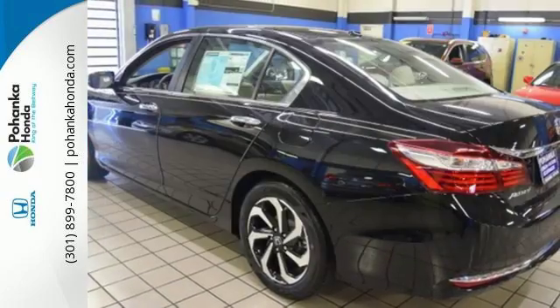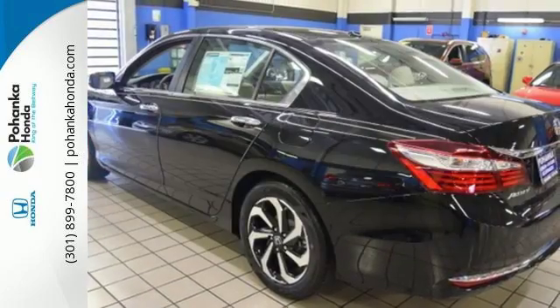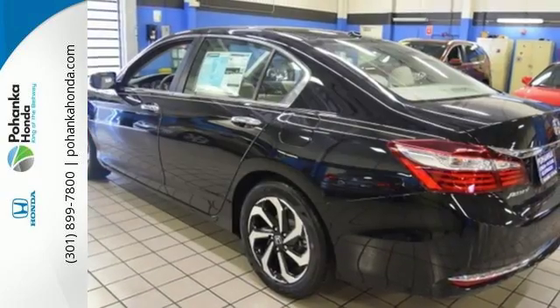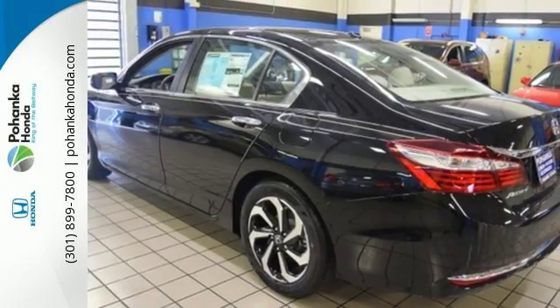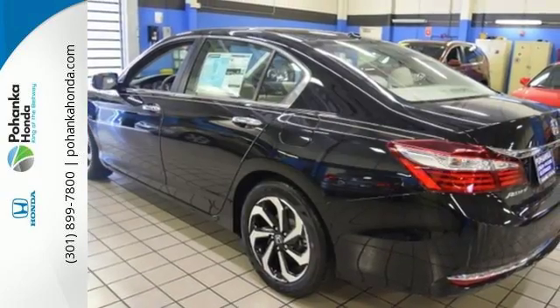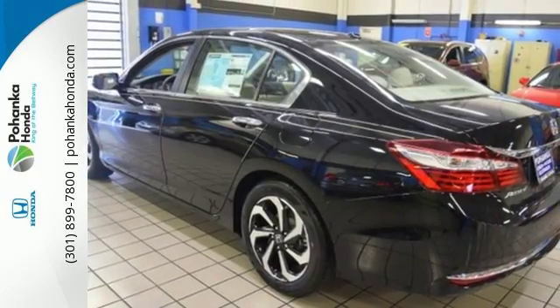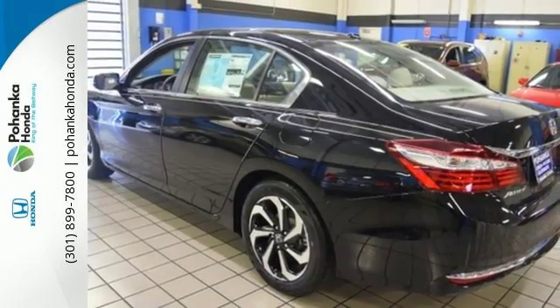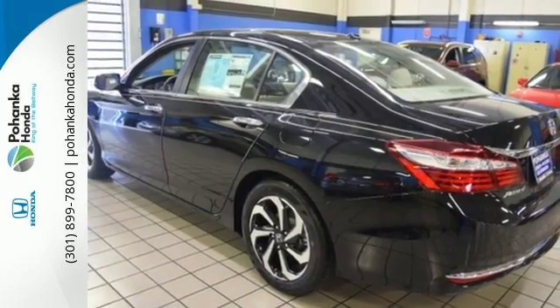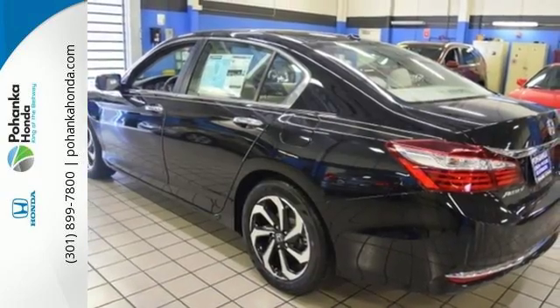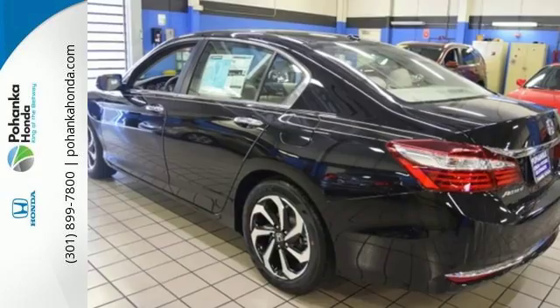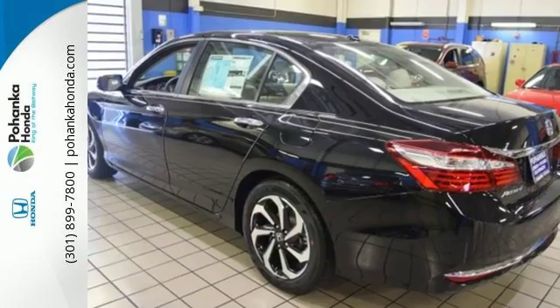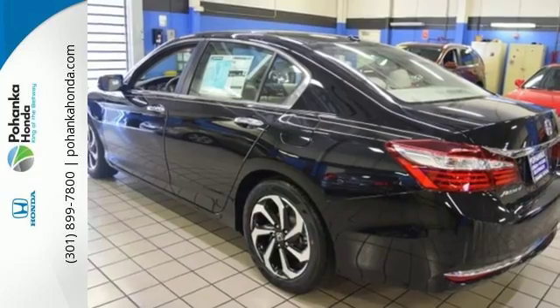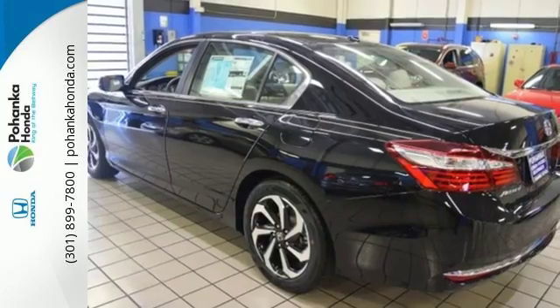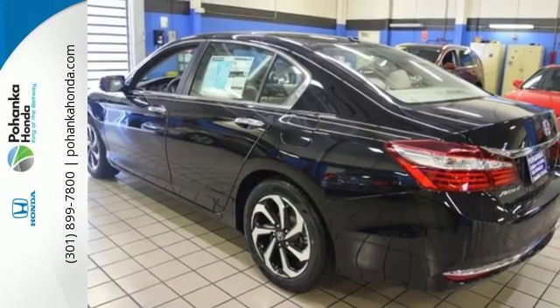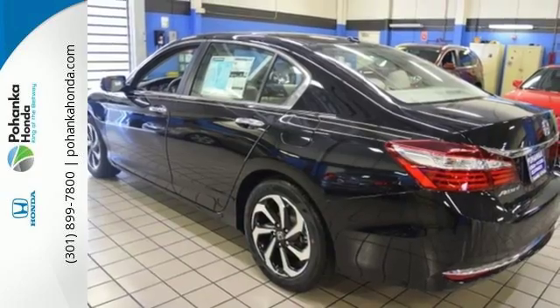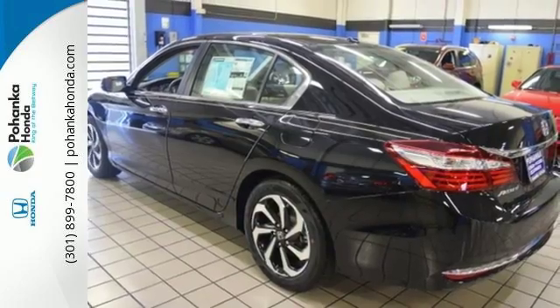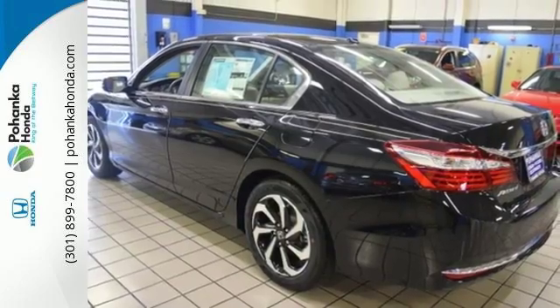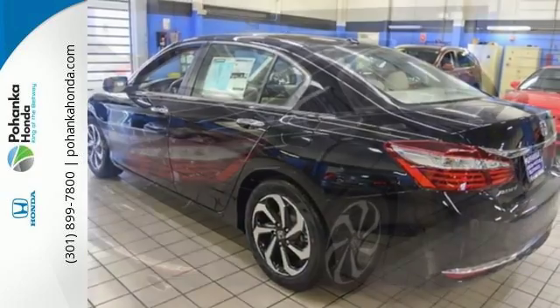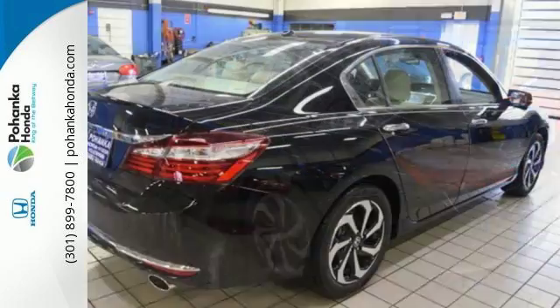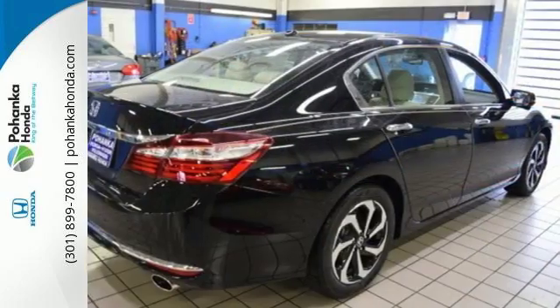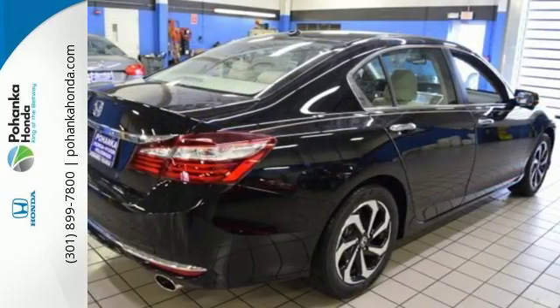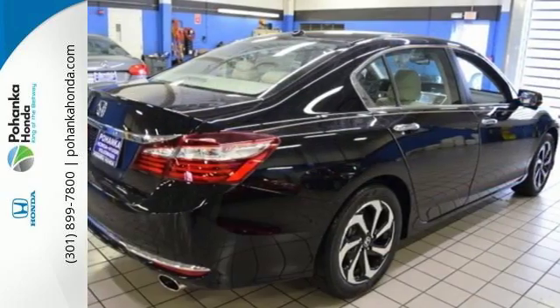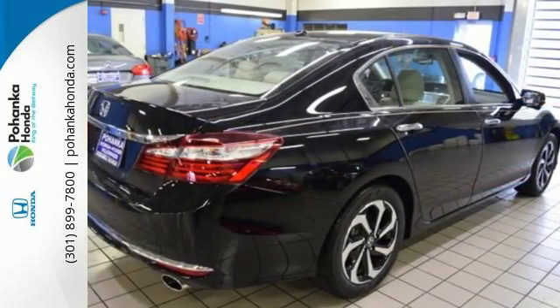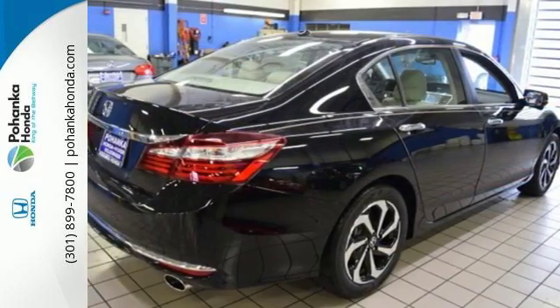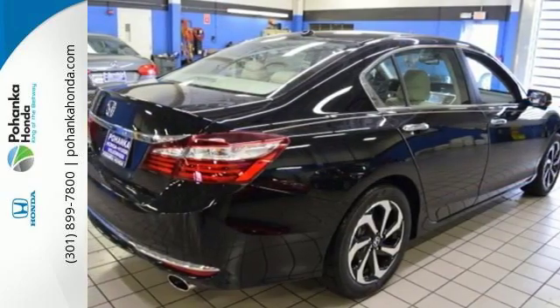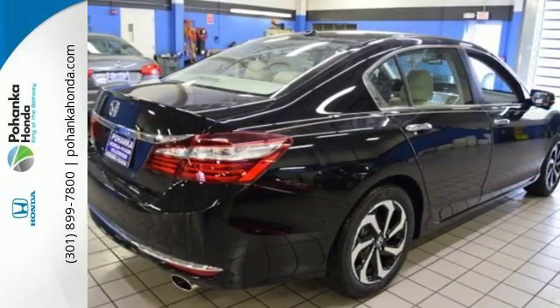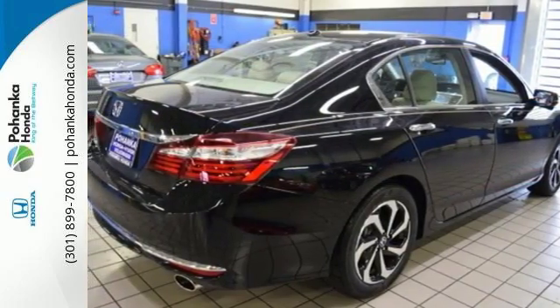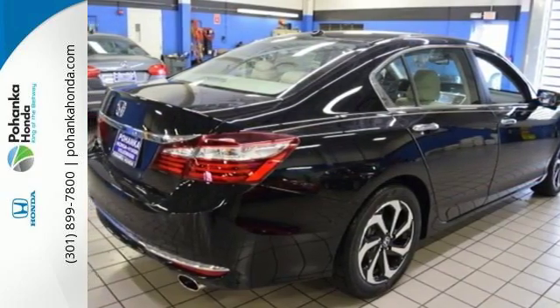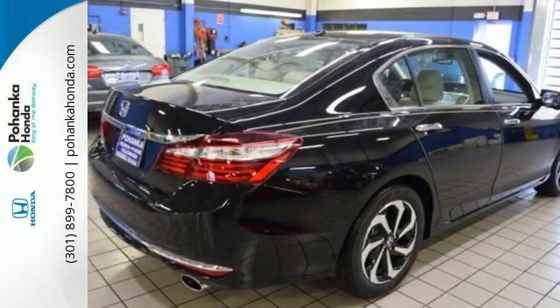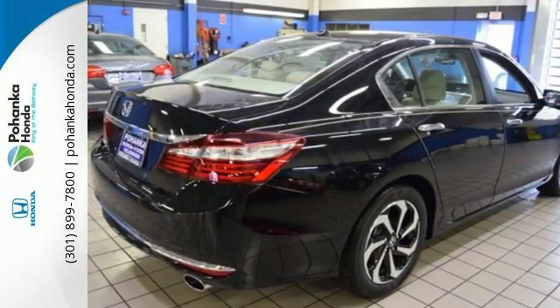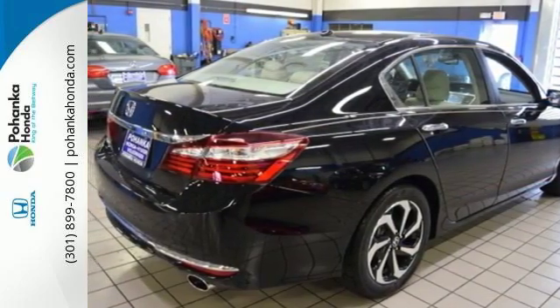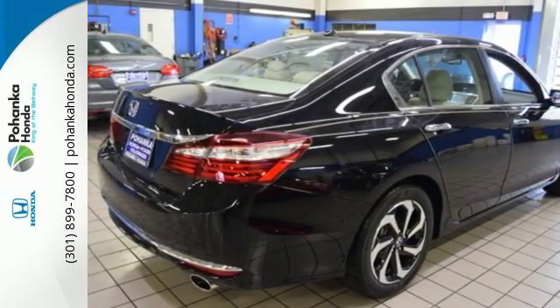Surprising luxury and sensibility for every day. Take this Accord for a test drive.